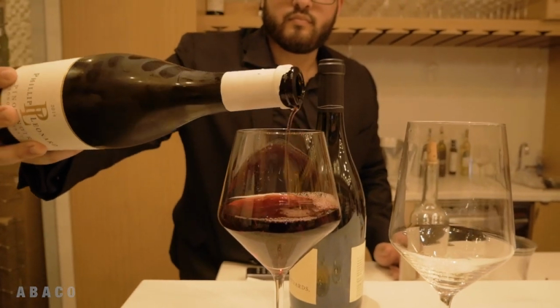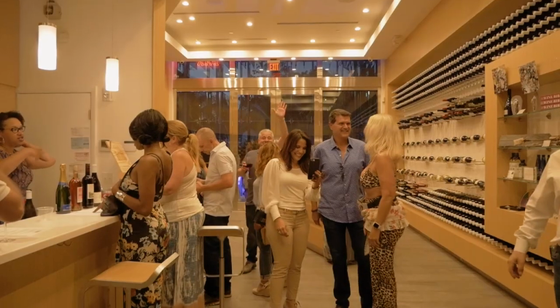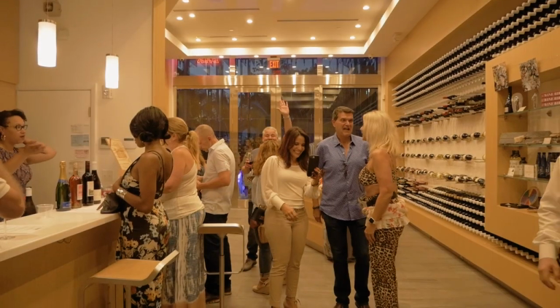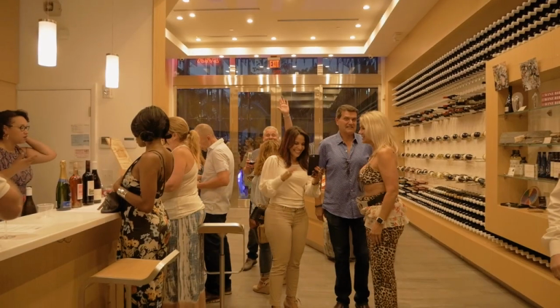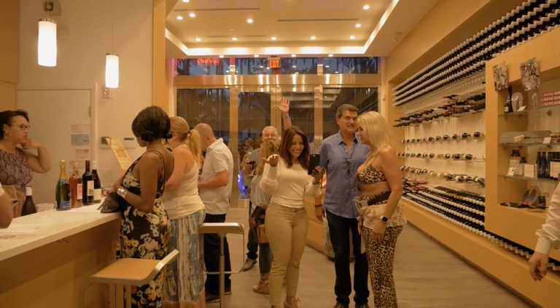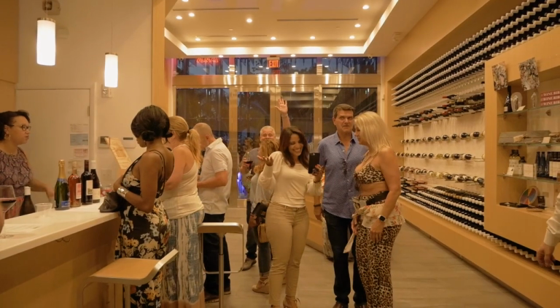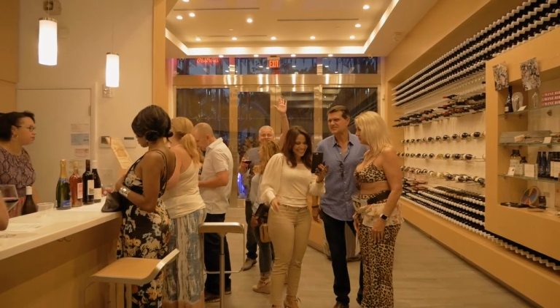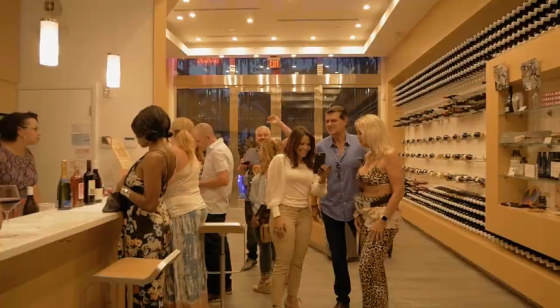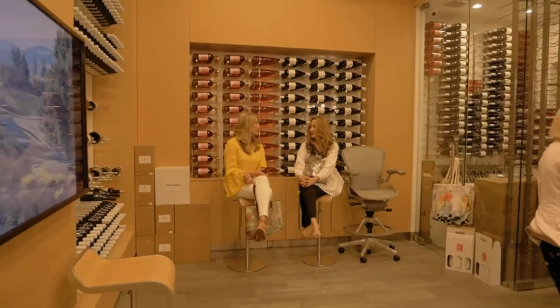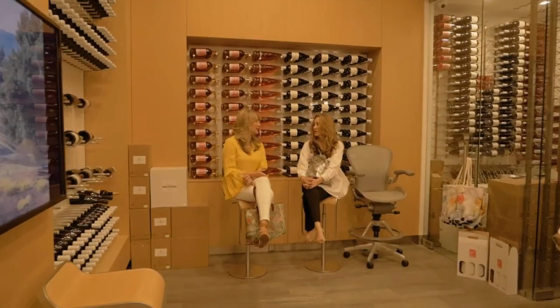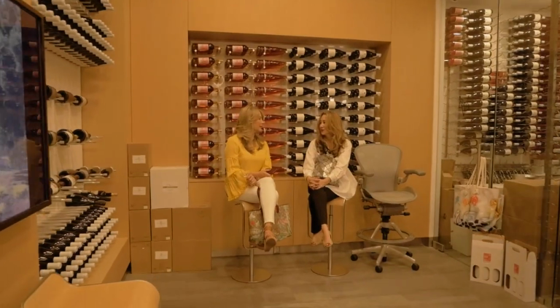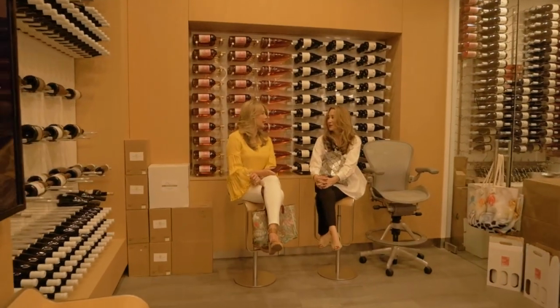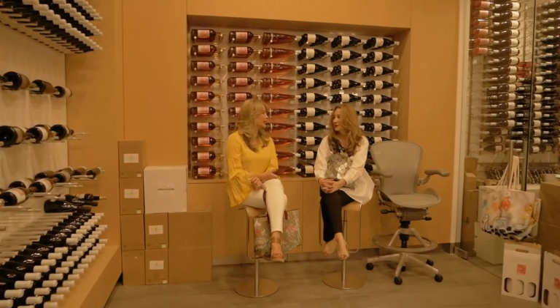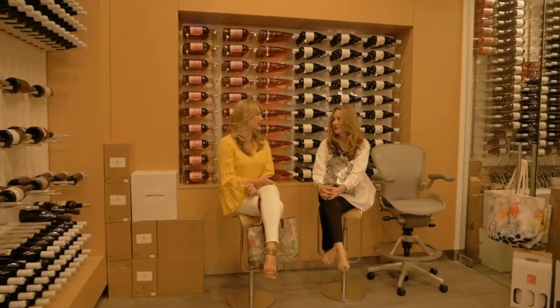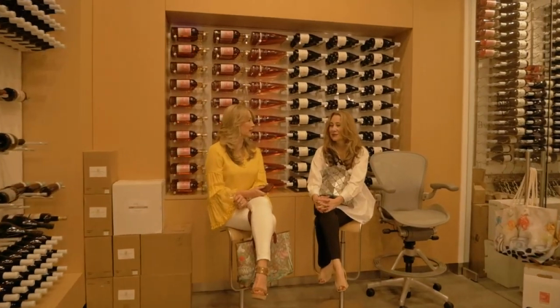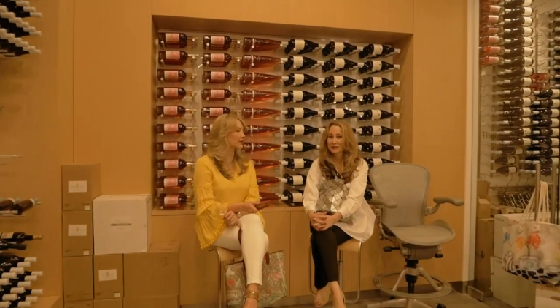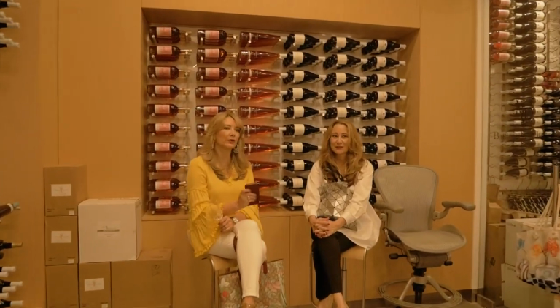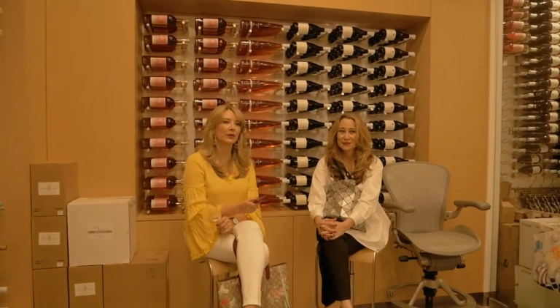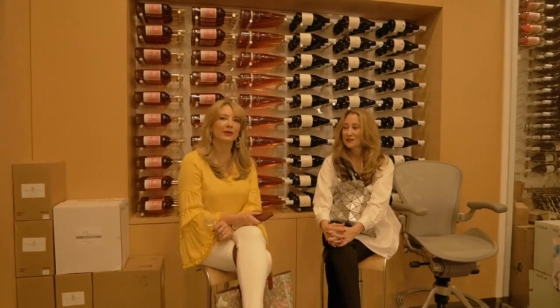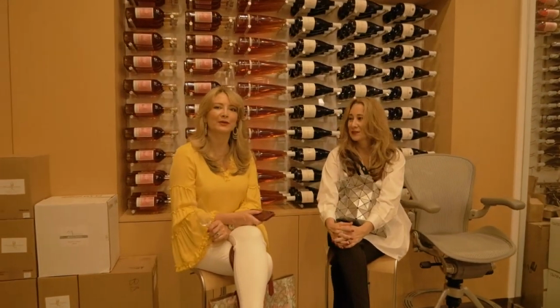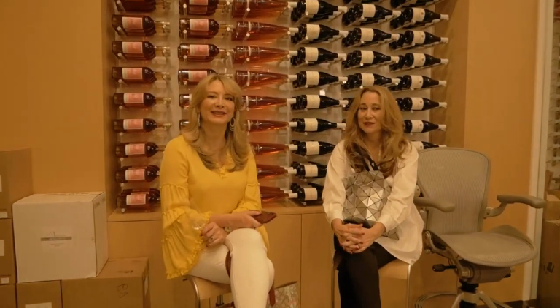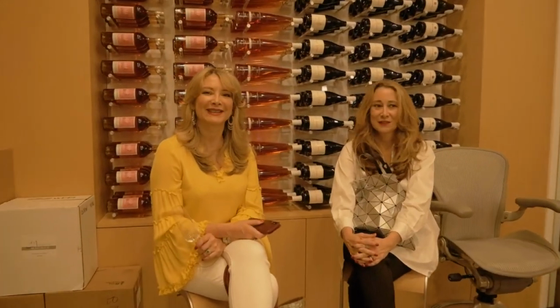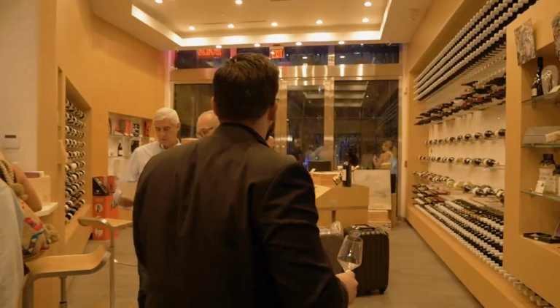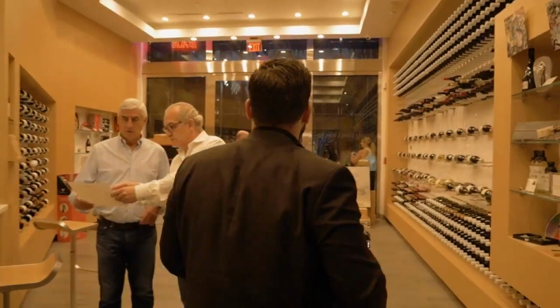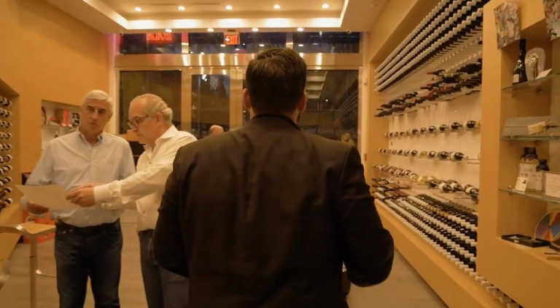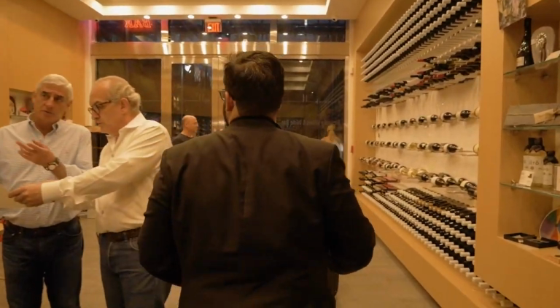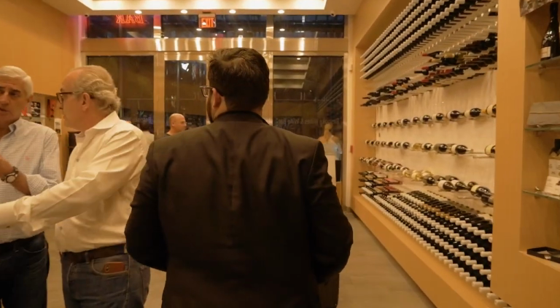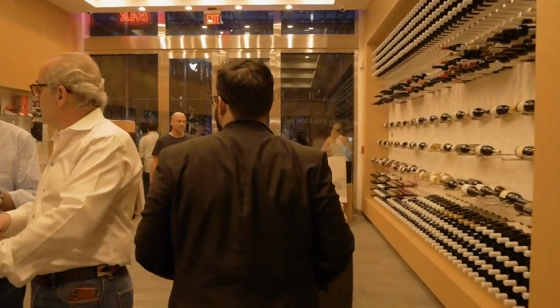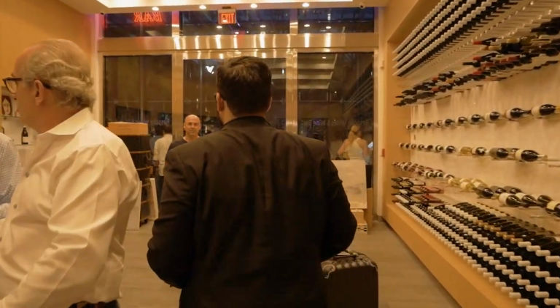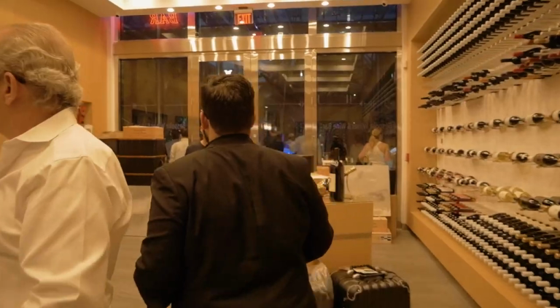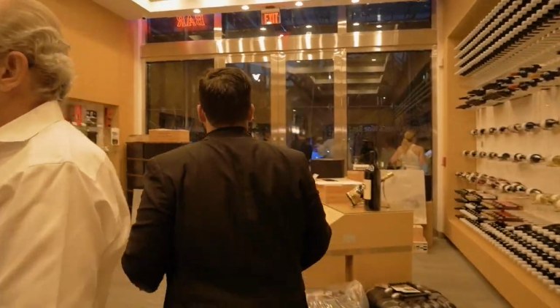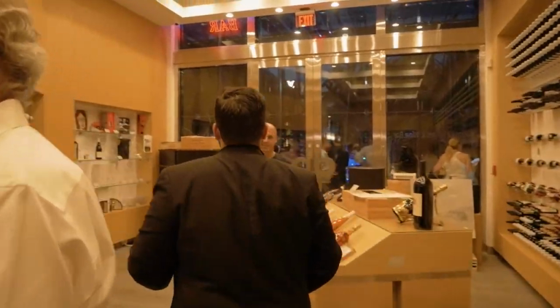Wine tasting anyone? Located on the second floor of the Palm Court is Avaco, a luxury wine shop and tasting room.